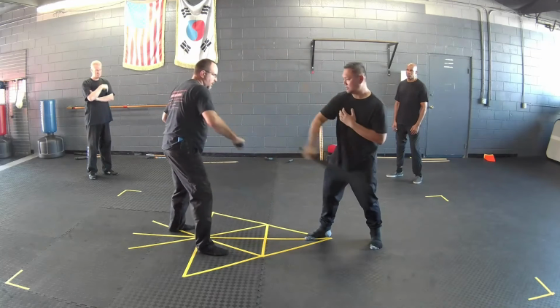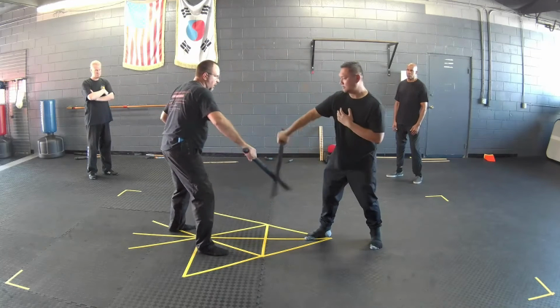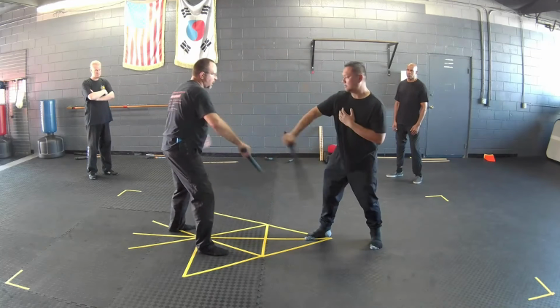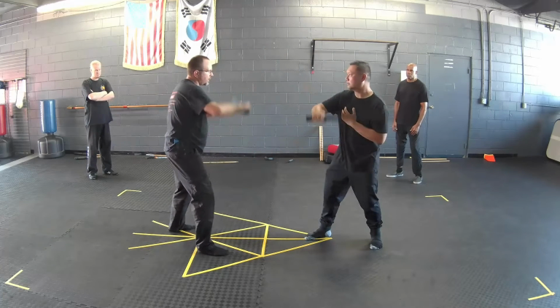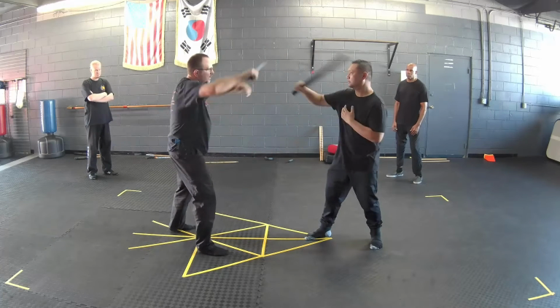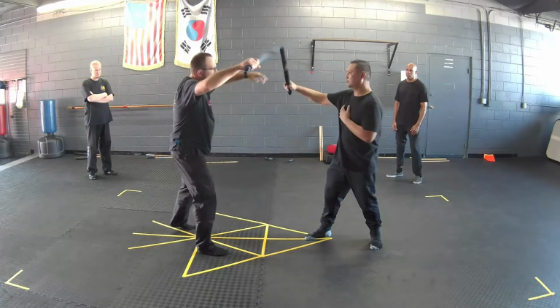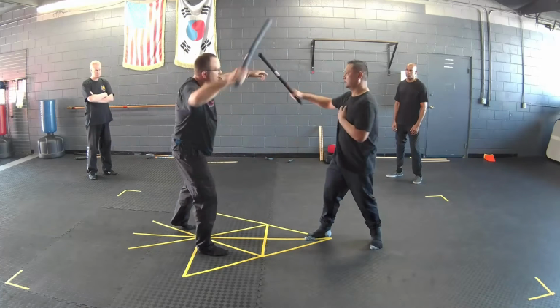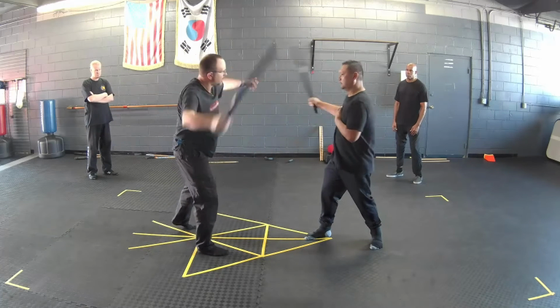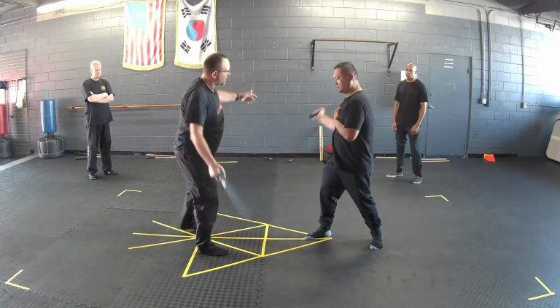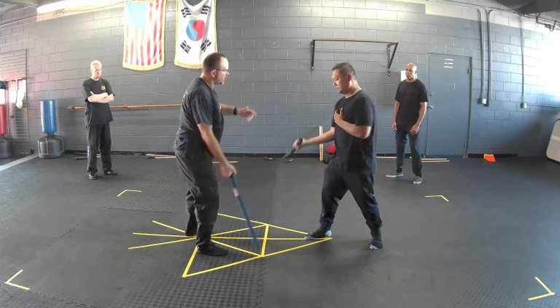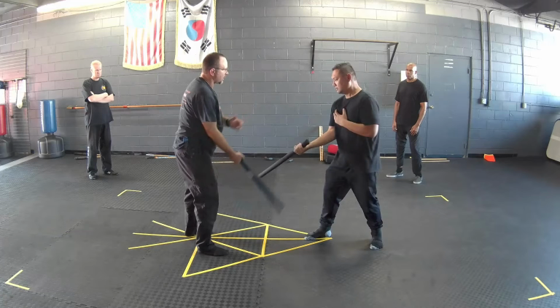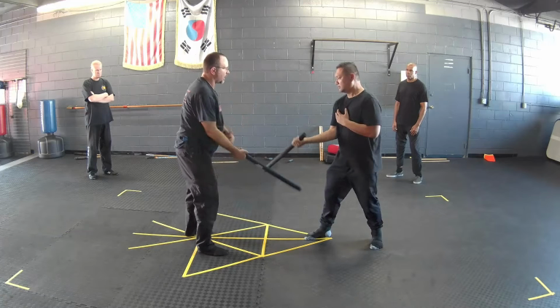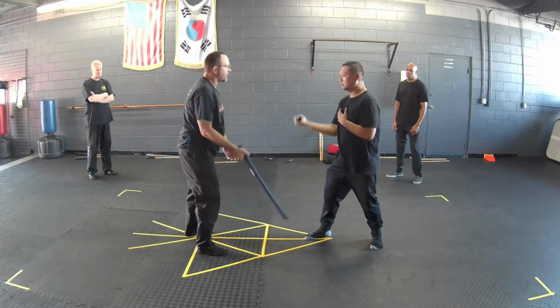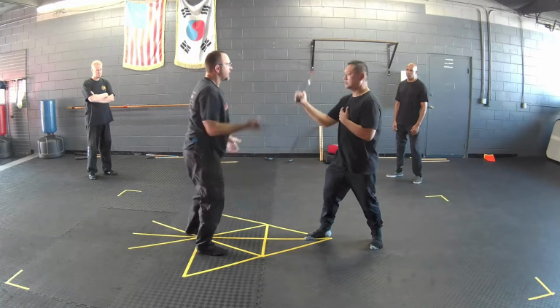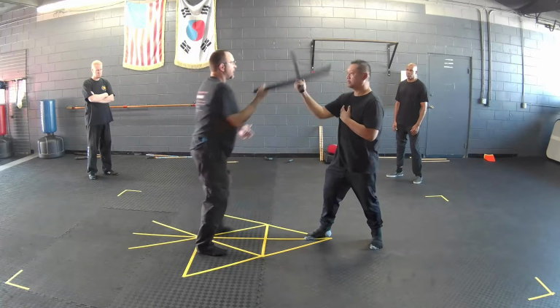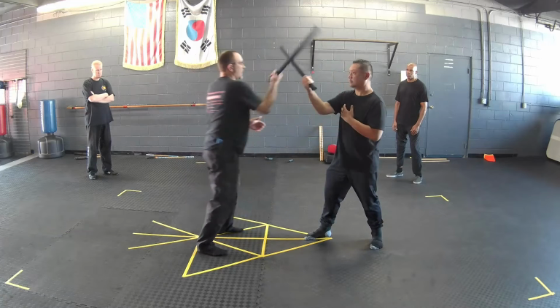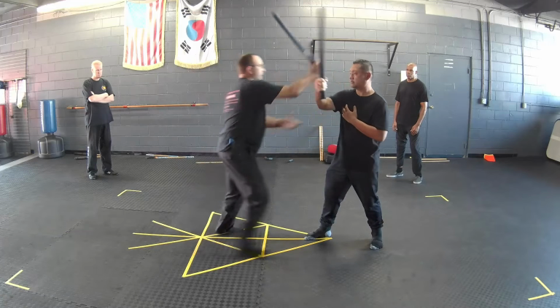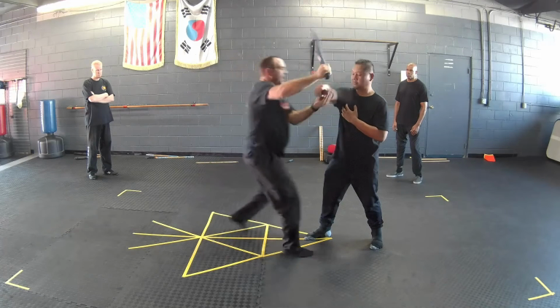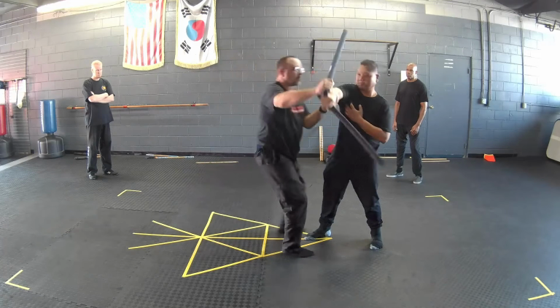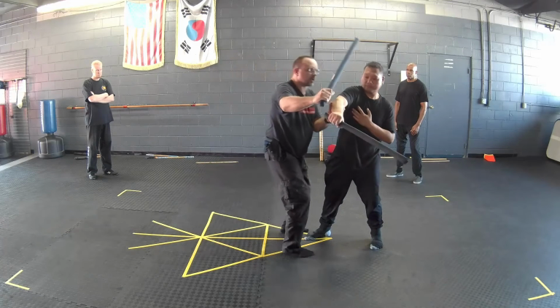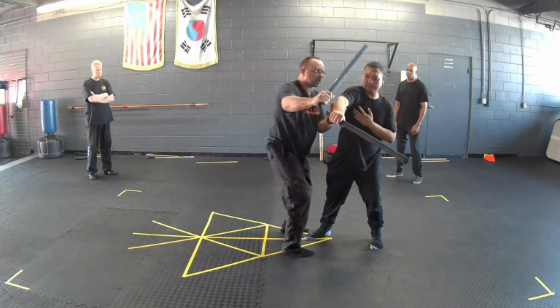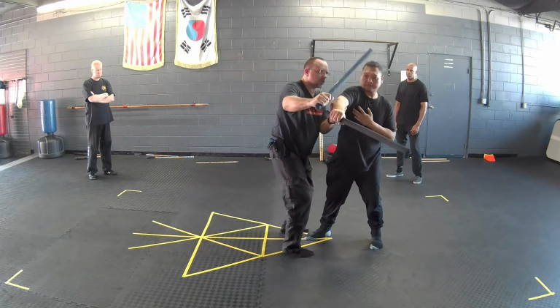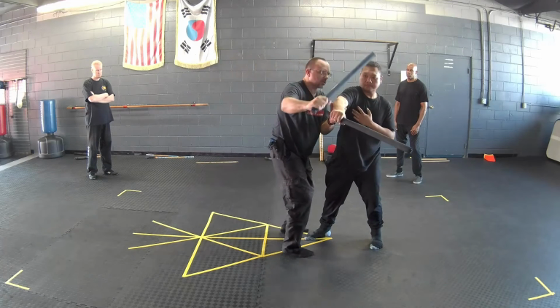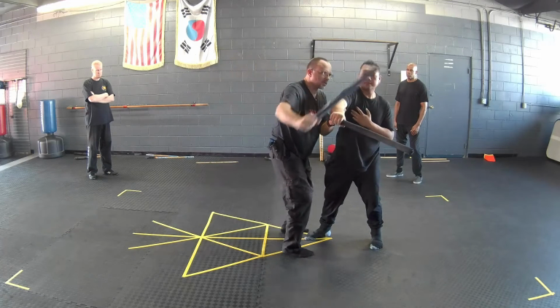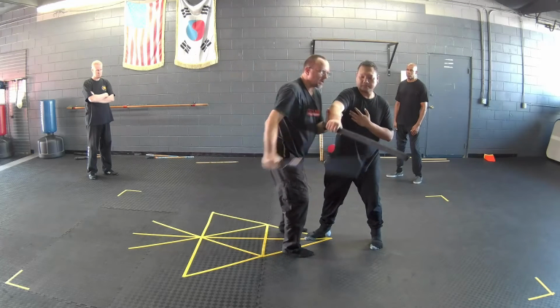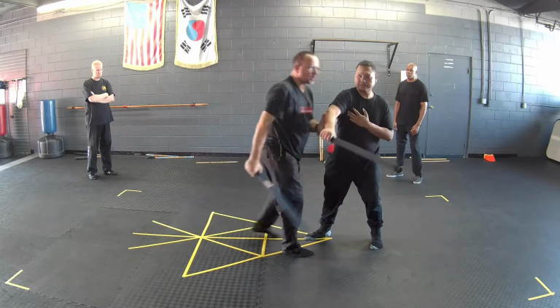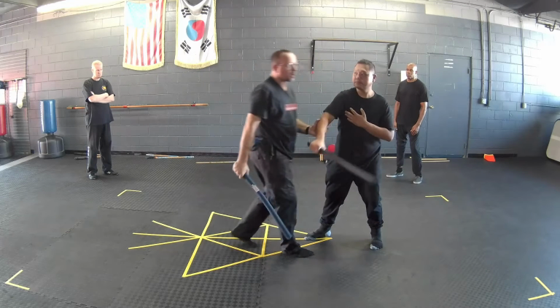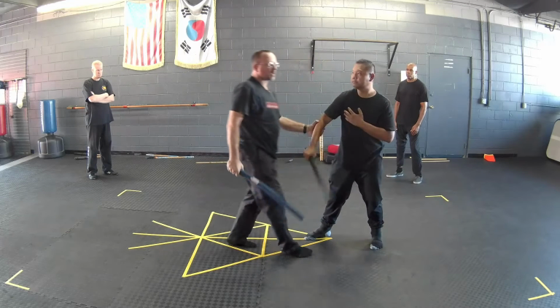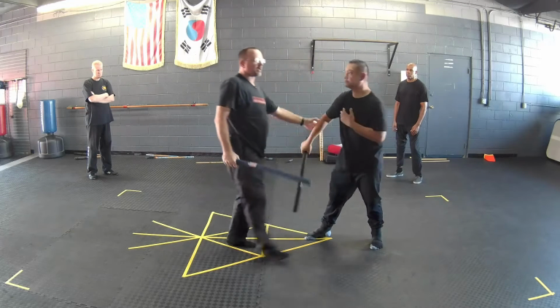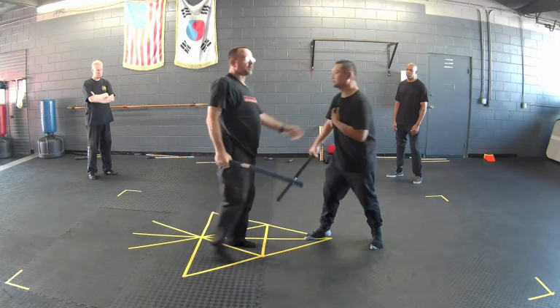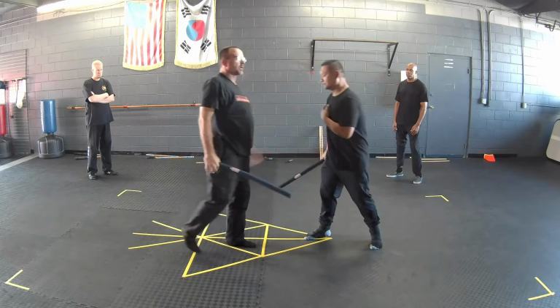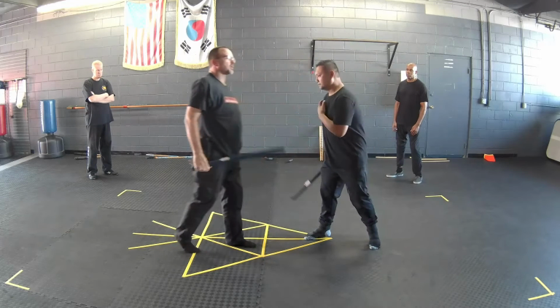High, low, high — and I break in here. We're breaking in on different angles.